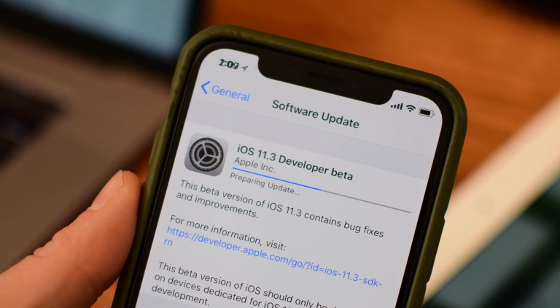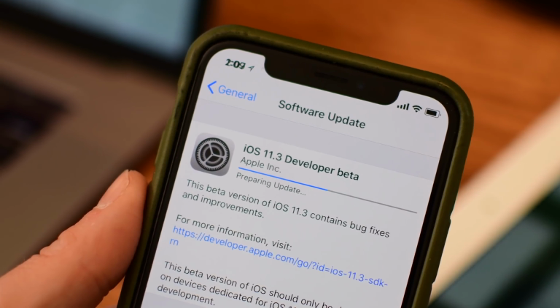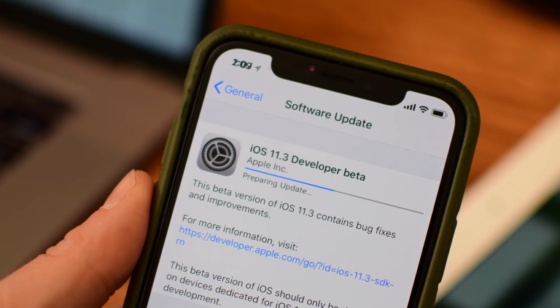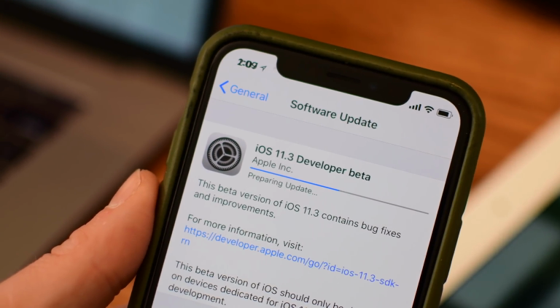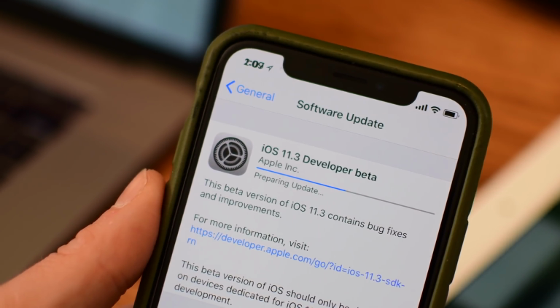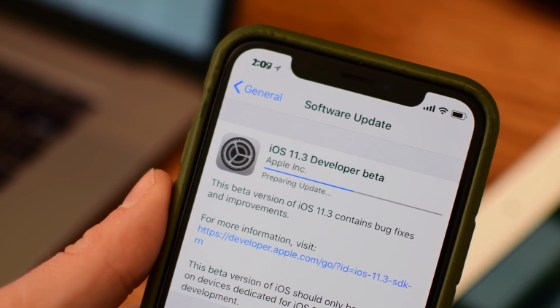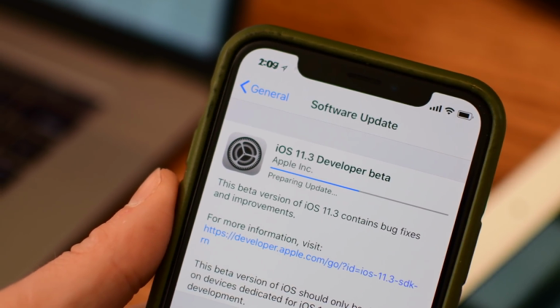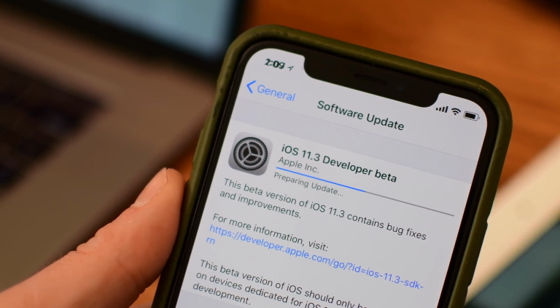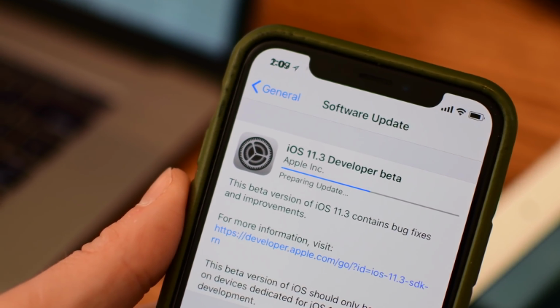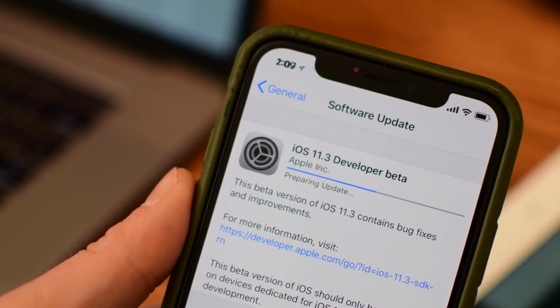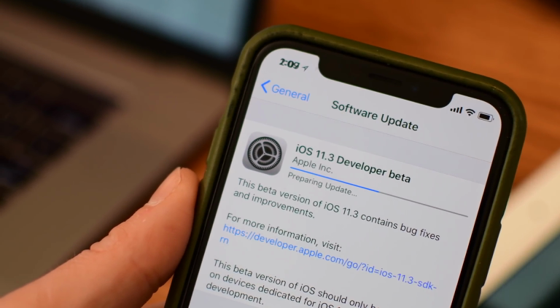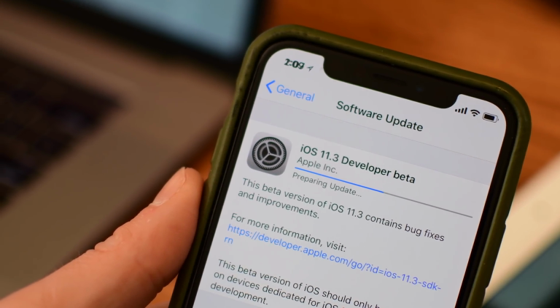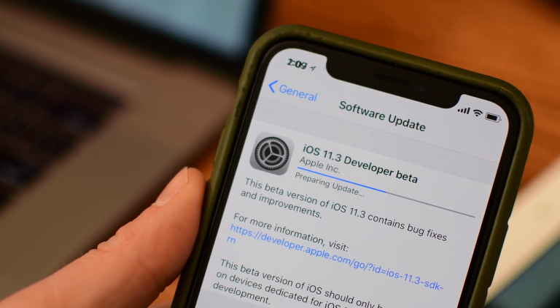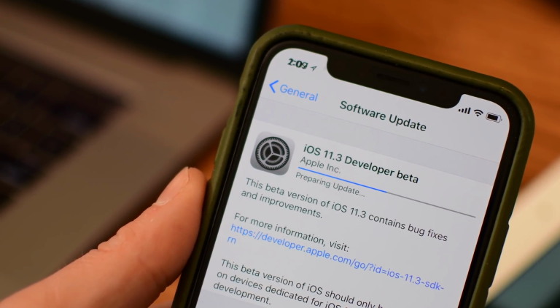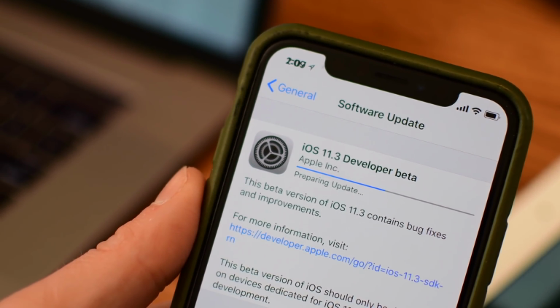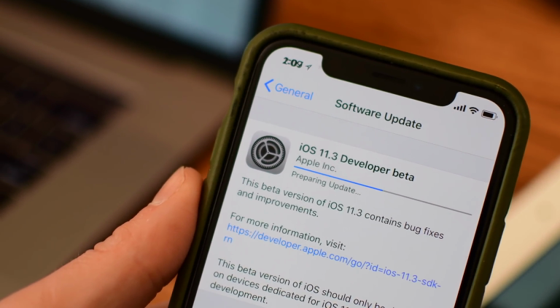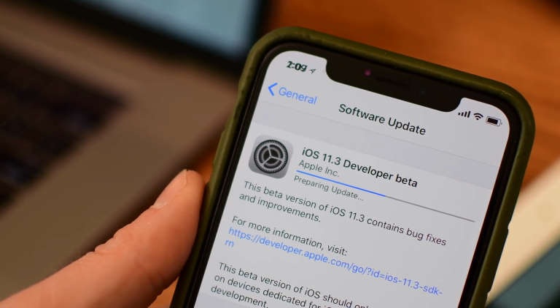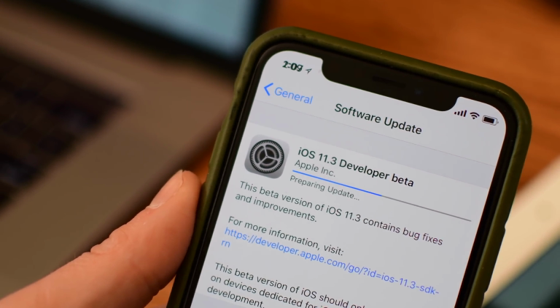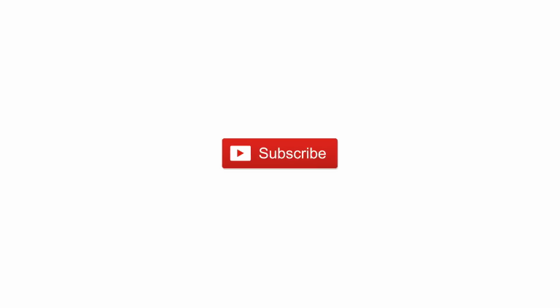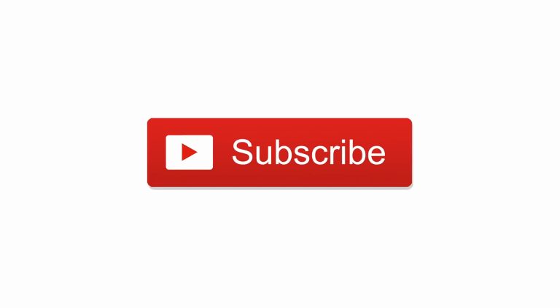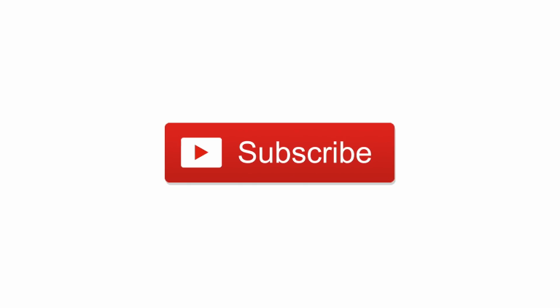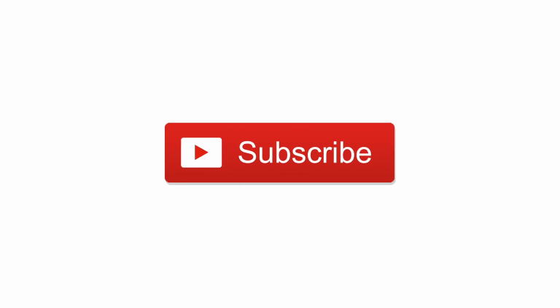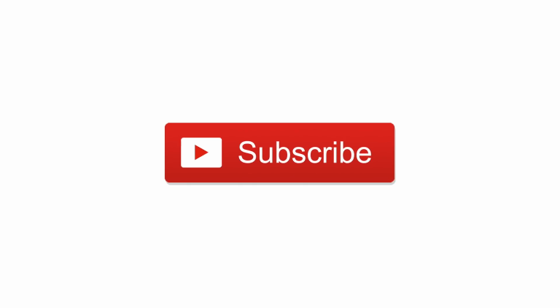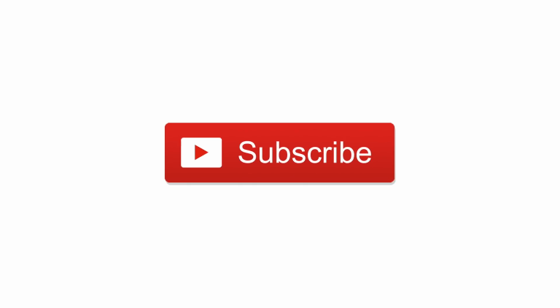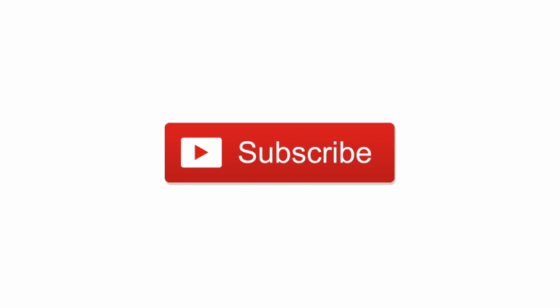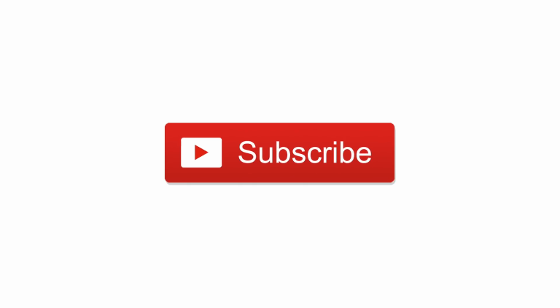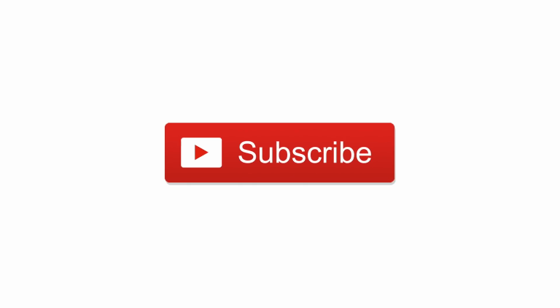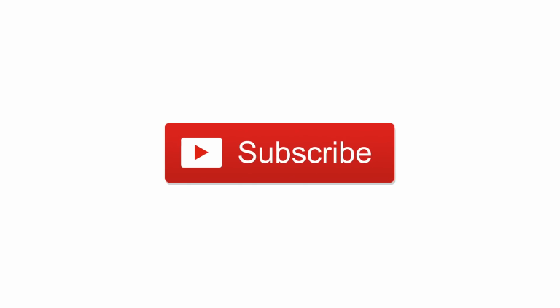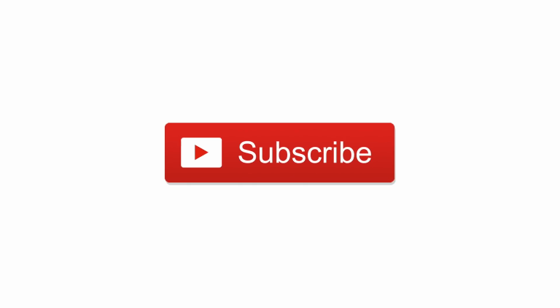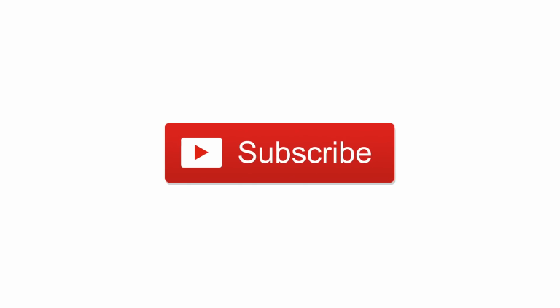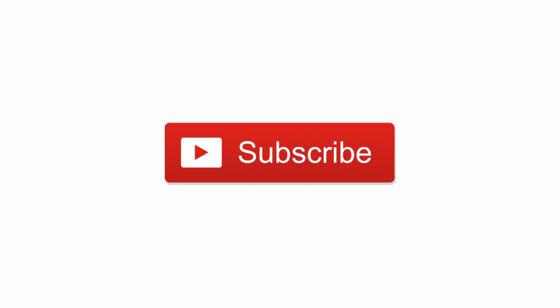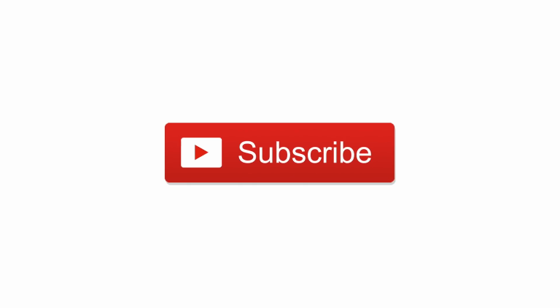Also give this video a thumbs up, check out all of our other iOS 11 coverage, subscribe, and until next time, this is Andrew for IDB.